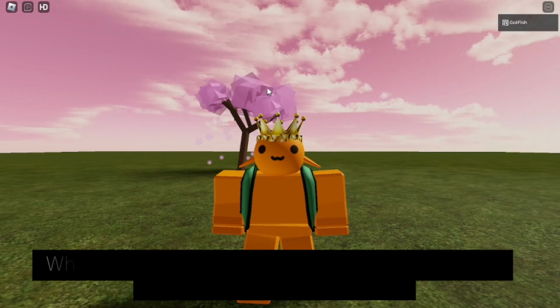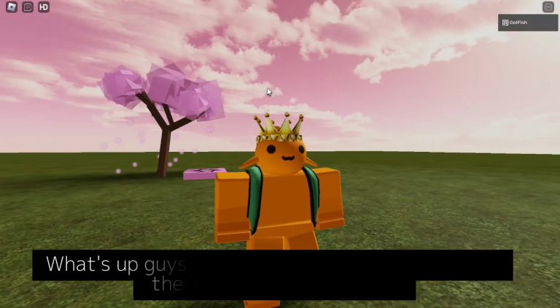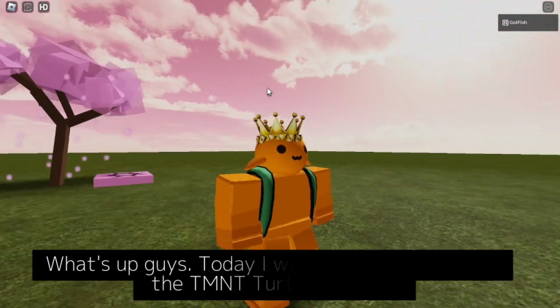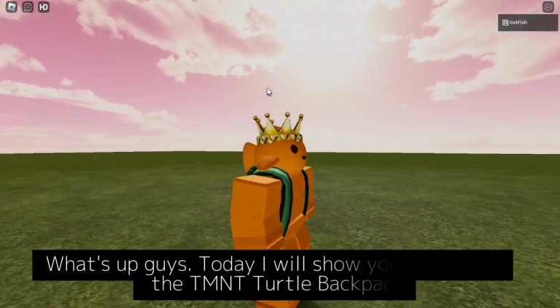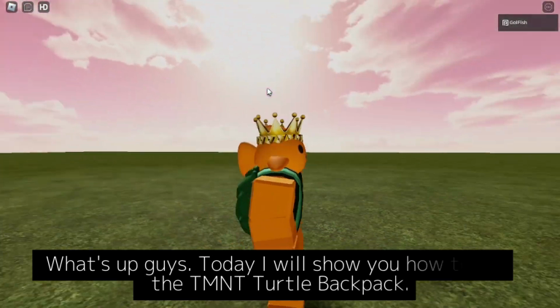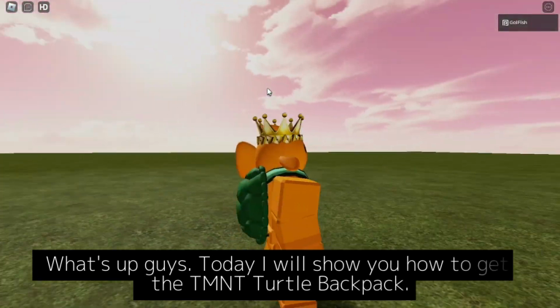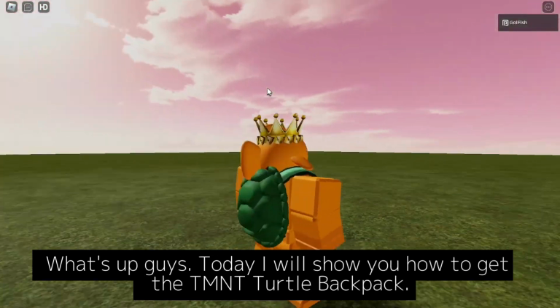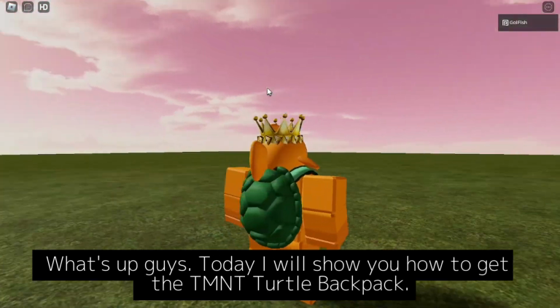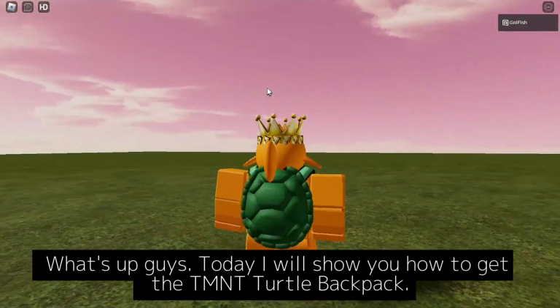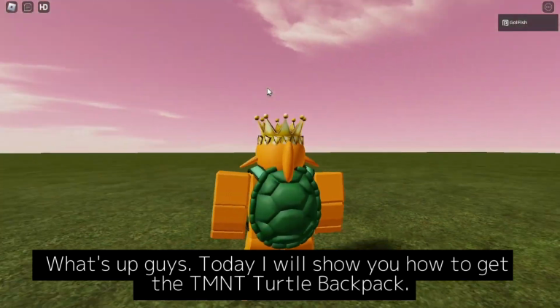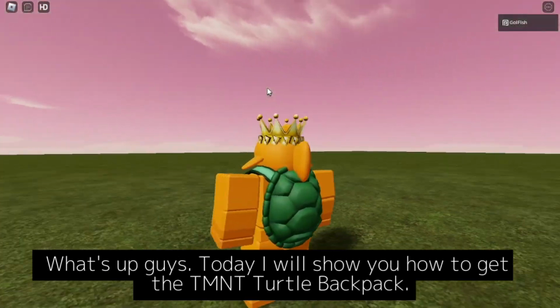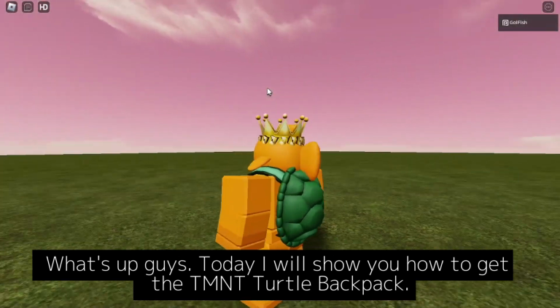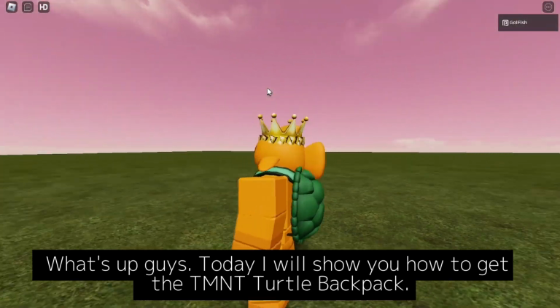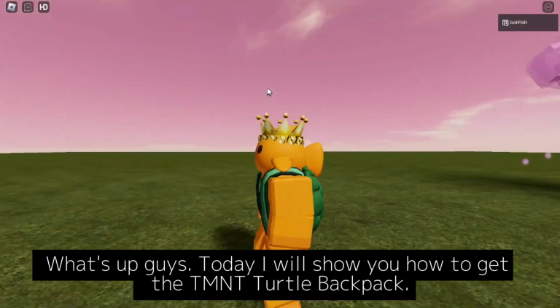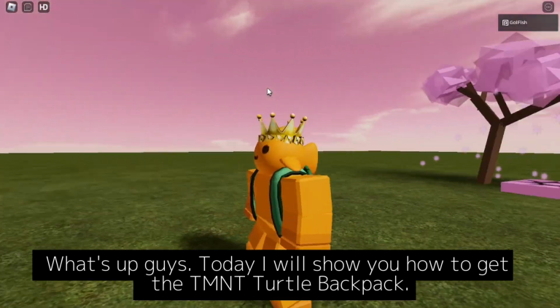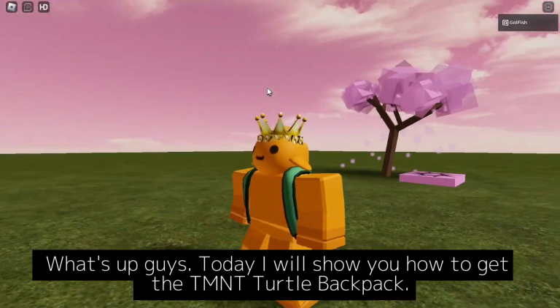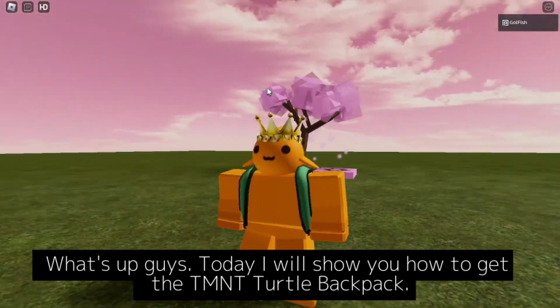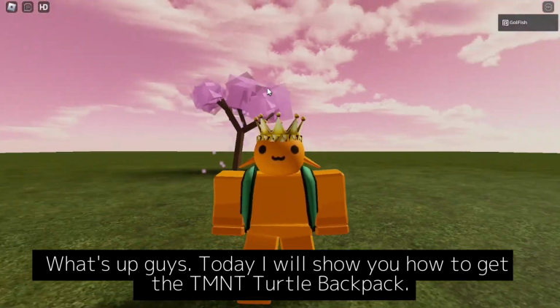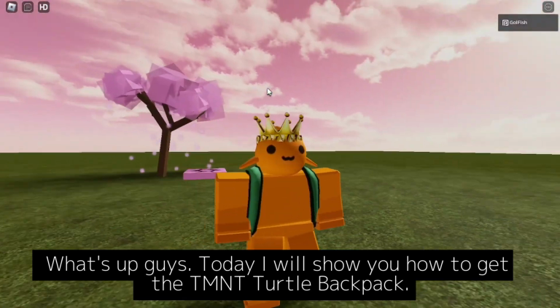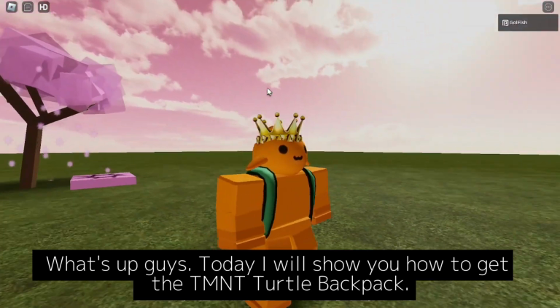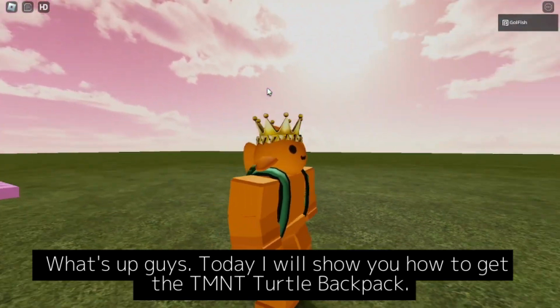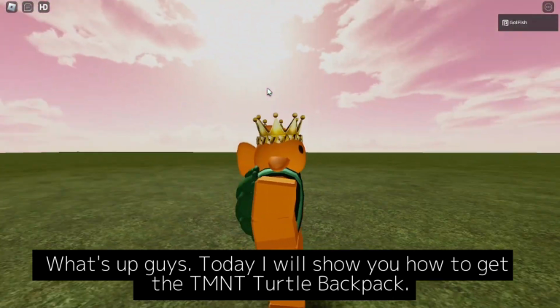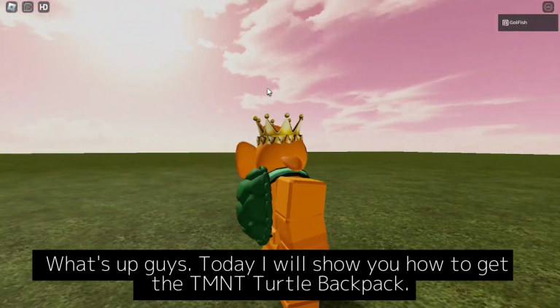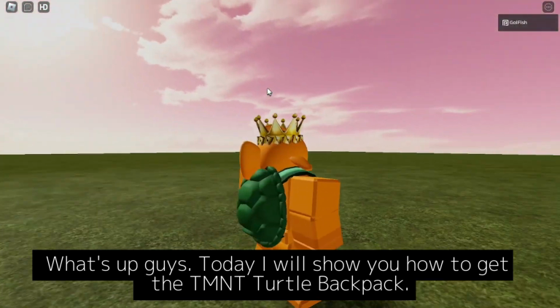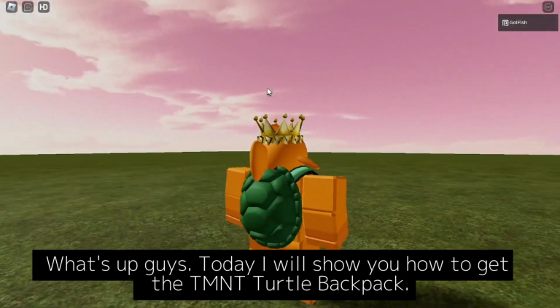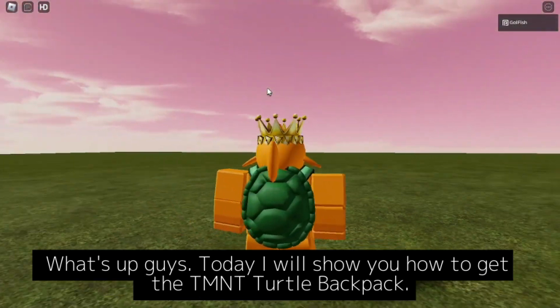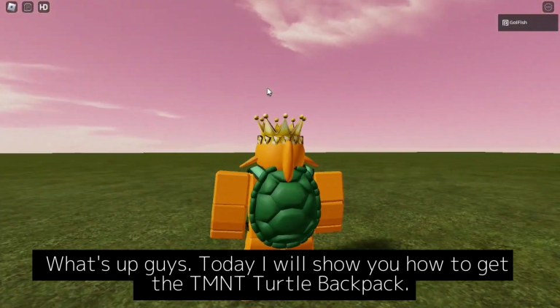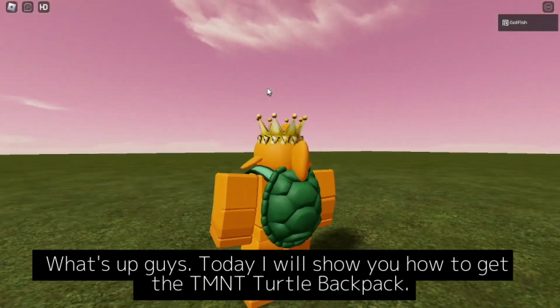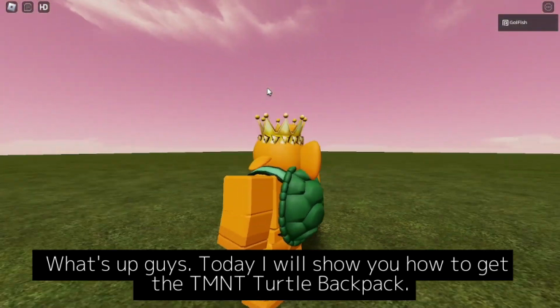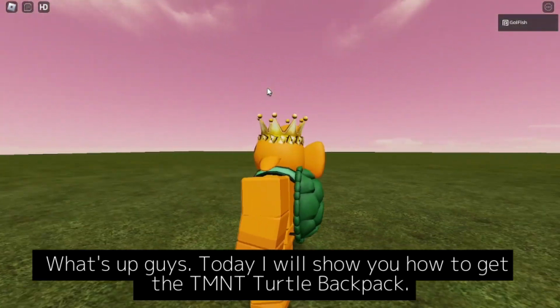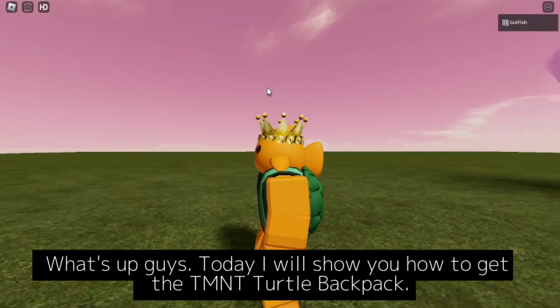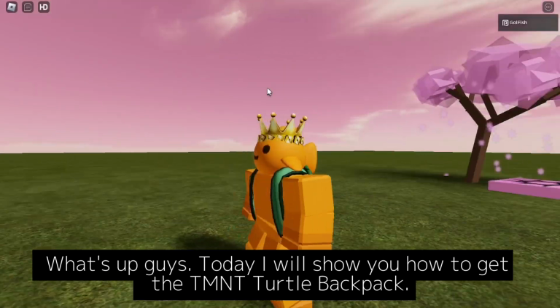What's up guys? Today I will show you how to get the TMNT Turtle Backpack.